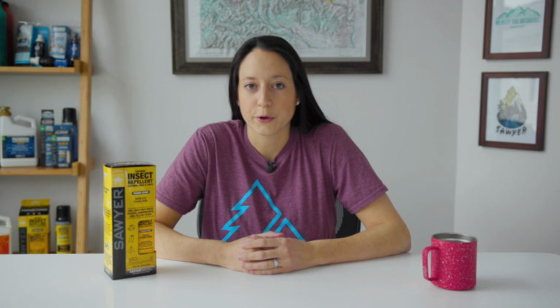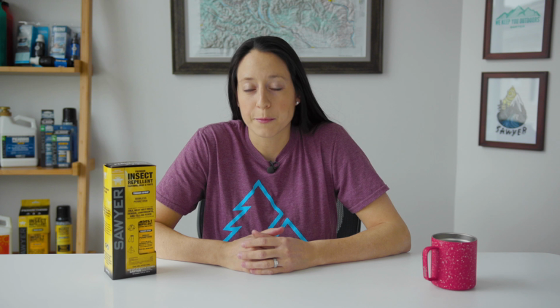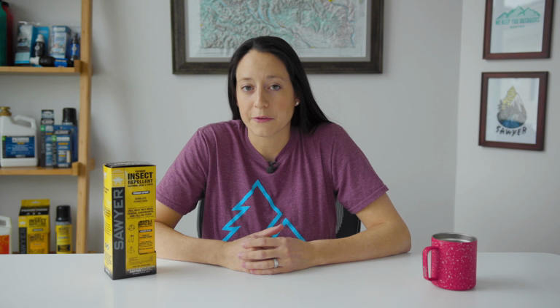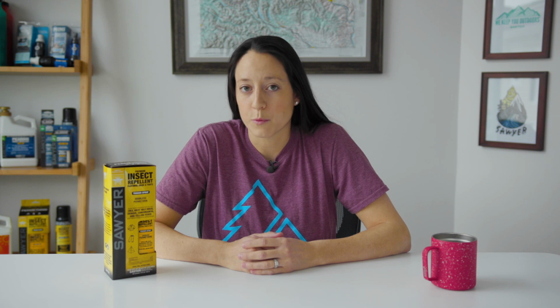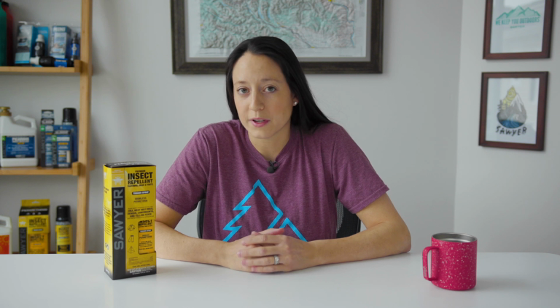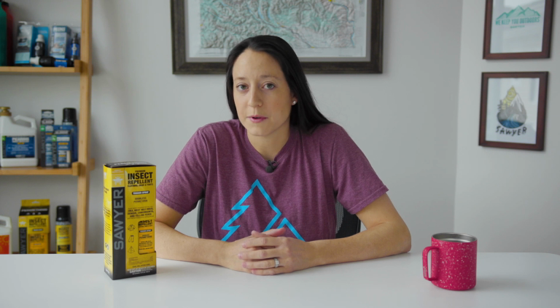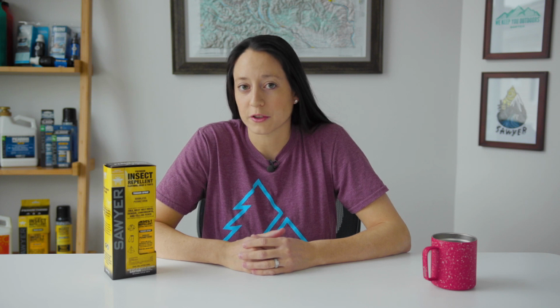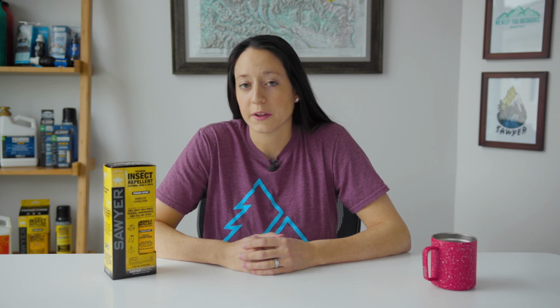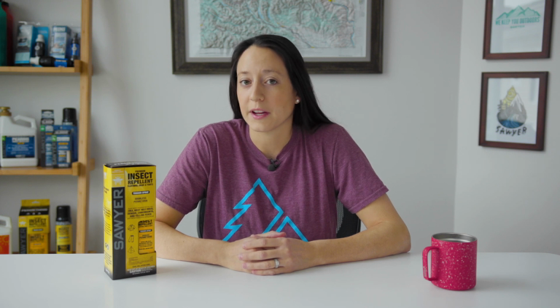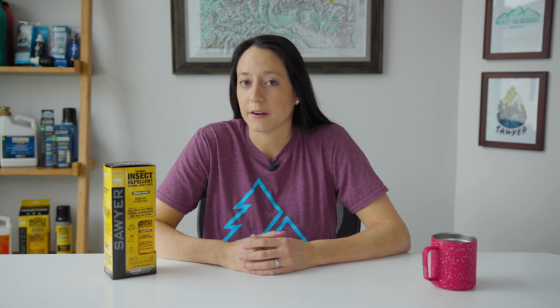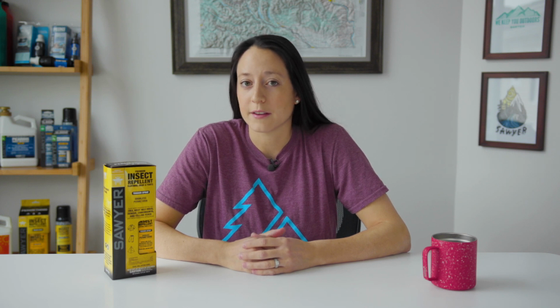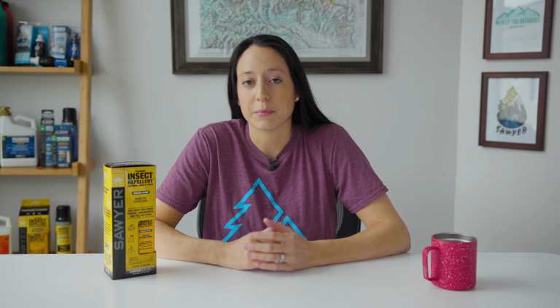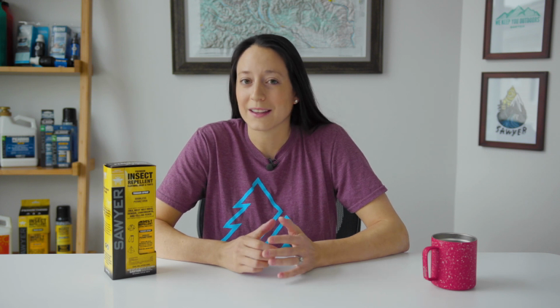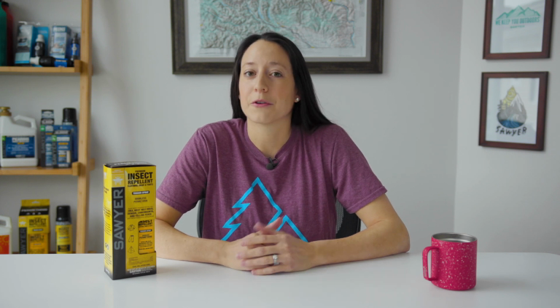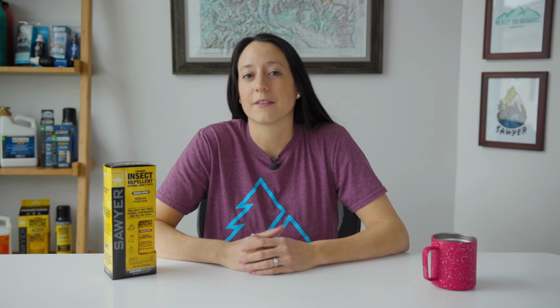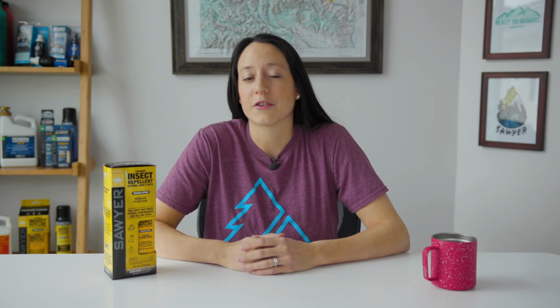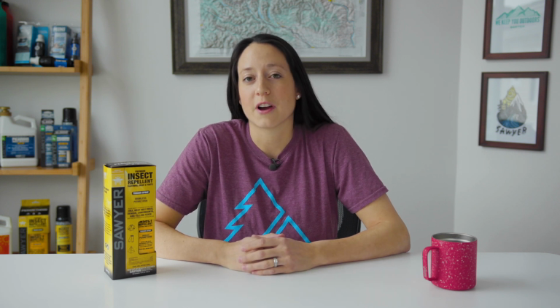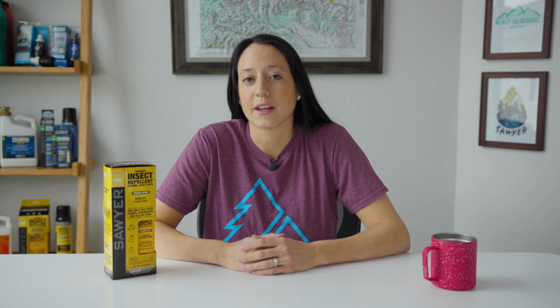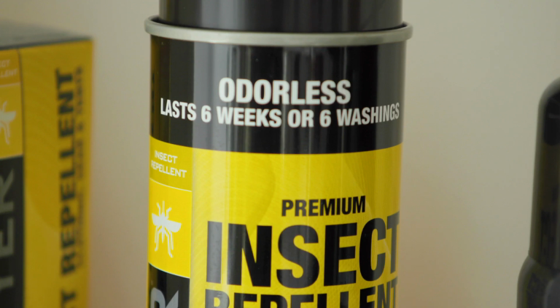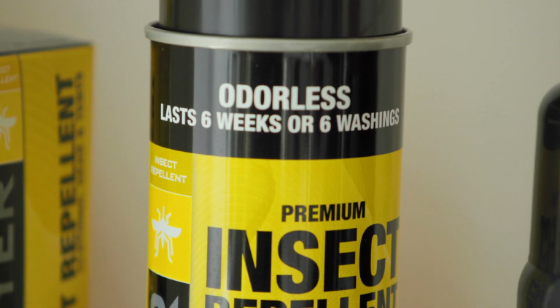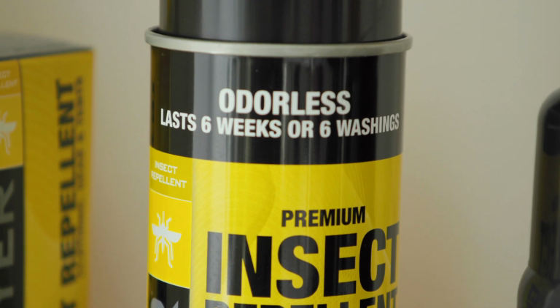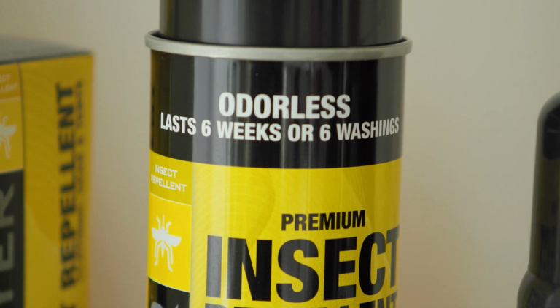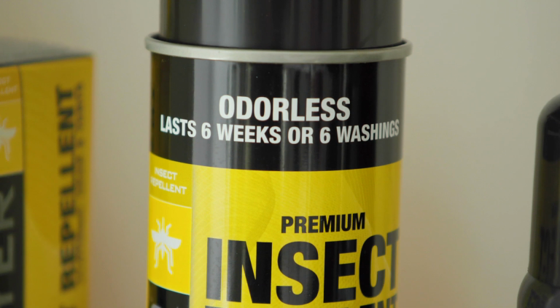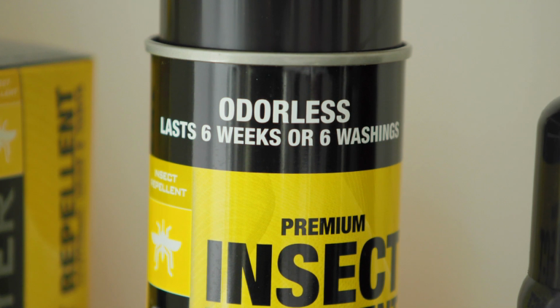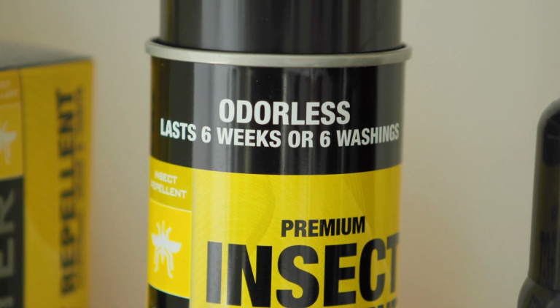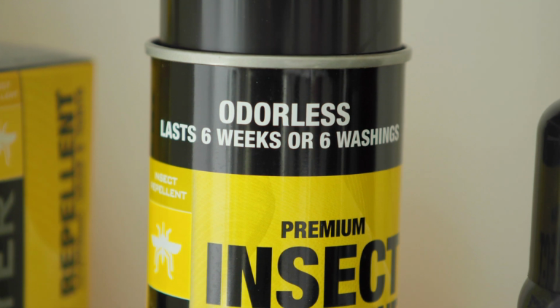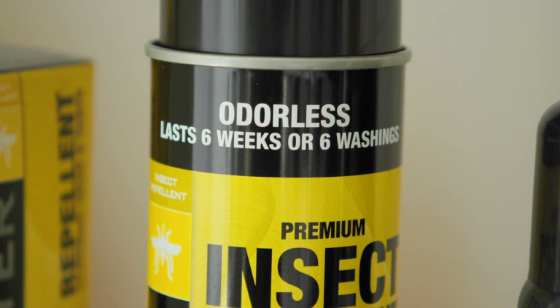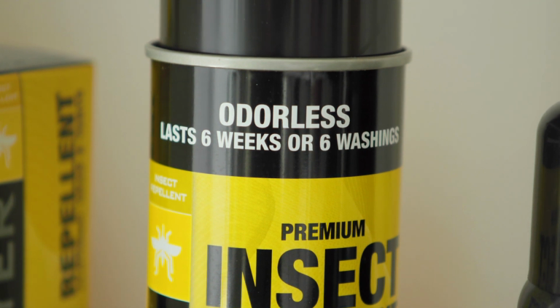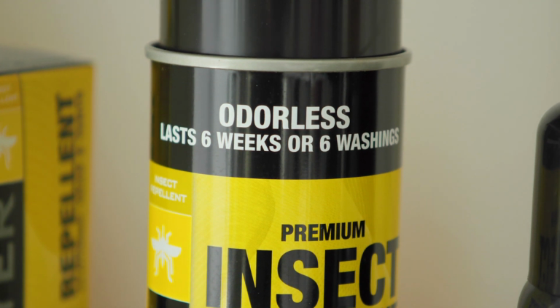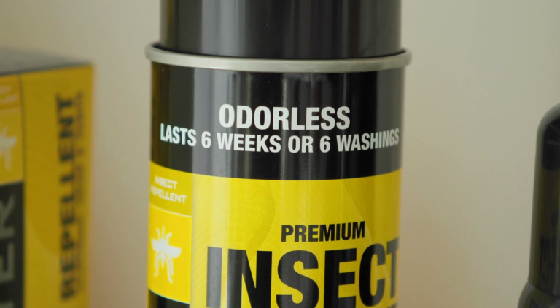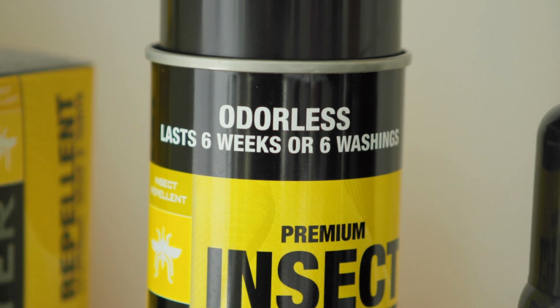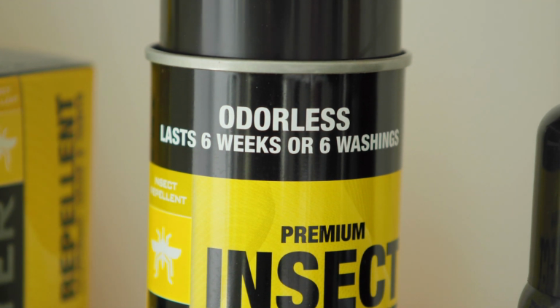Sawyer permethrin won't damage your clothing or gear, it's completely odorless after drying, and it's effective for six weeks or six washings, whichever comes first.